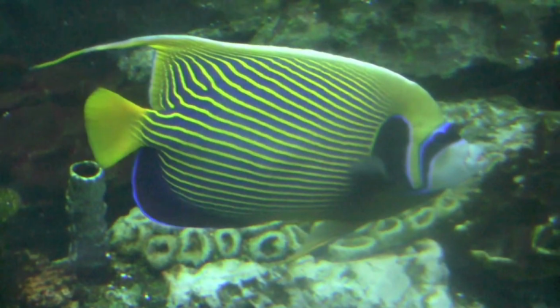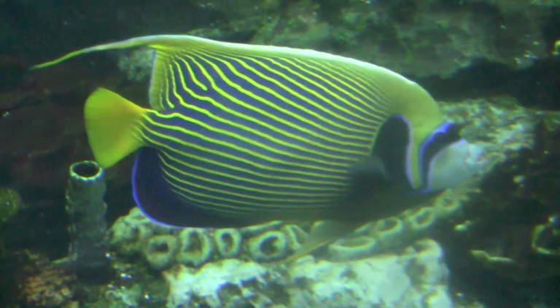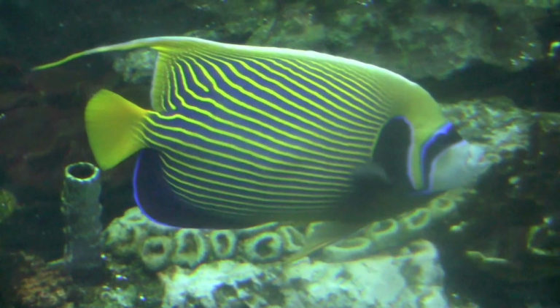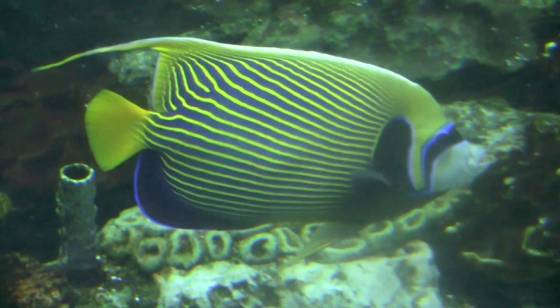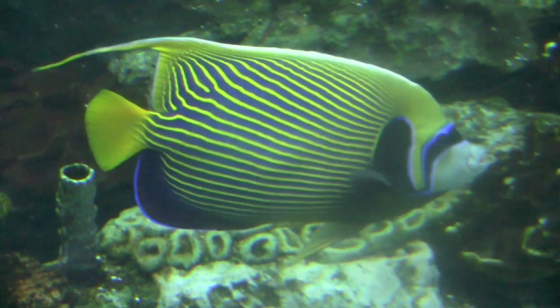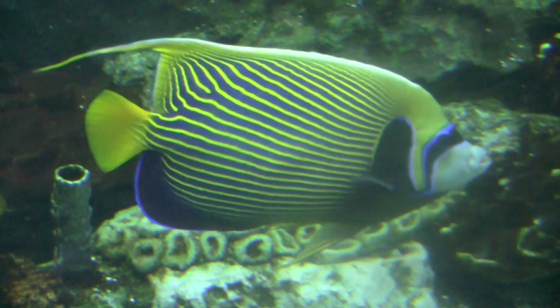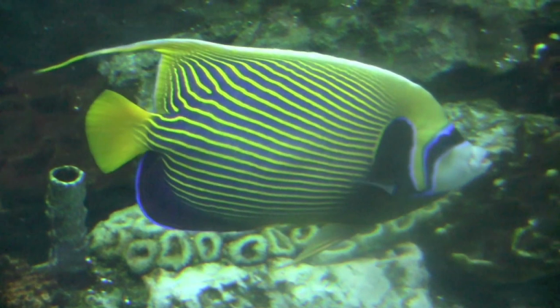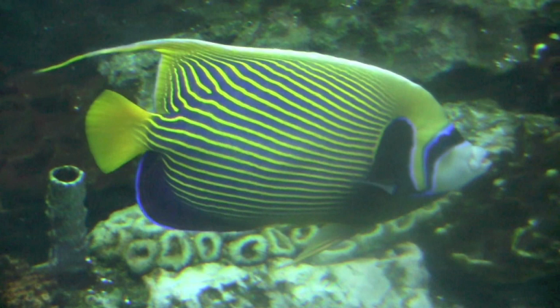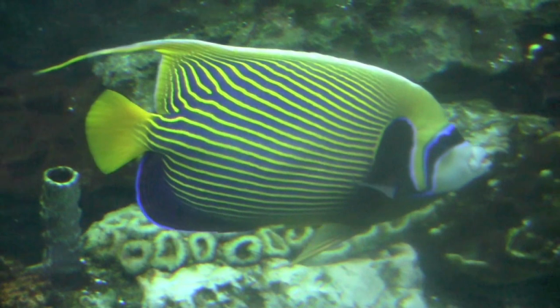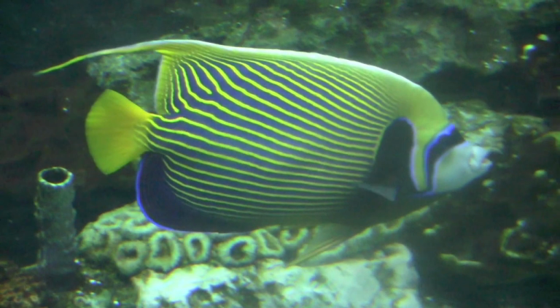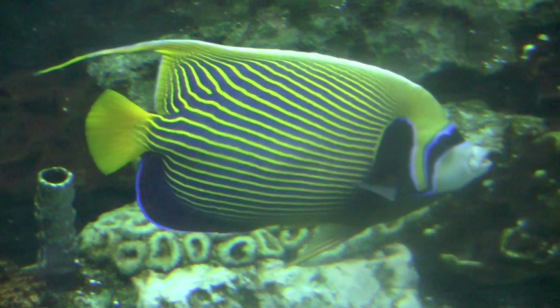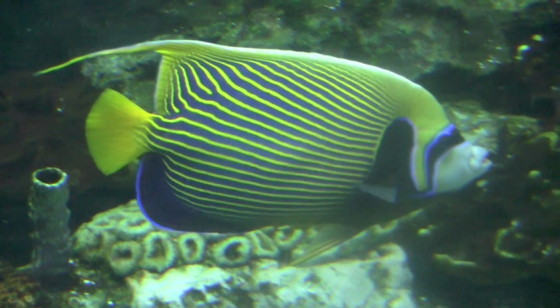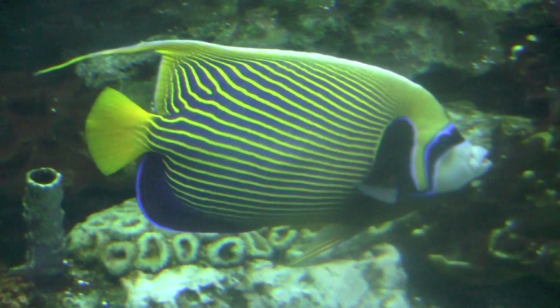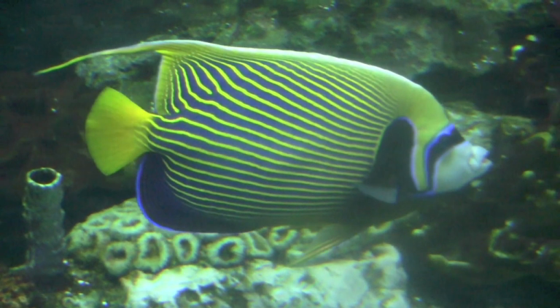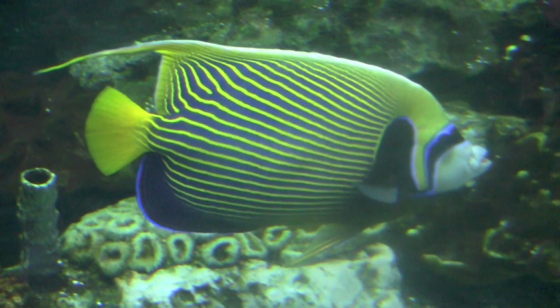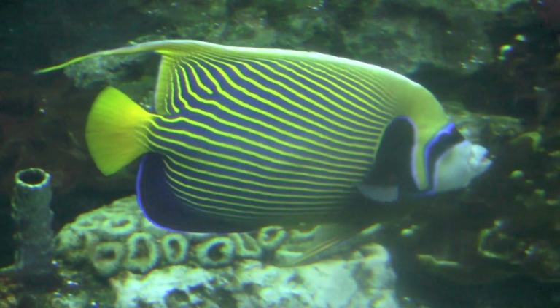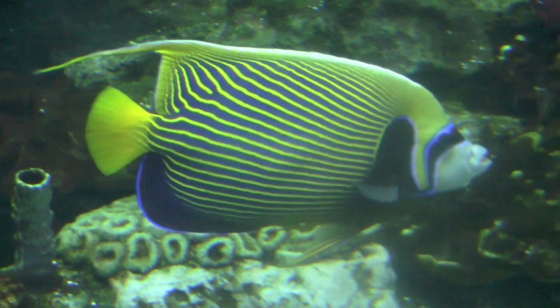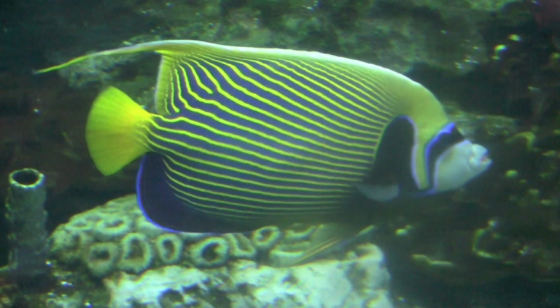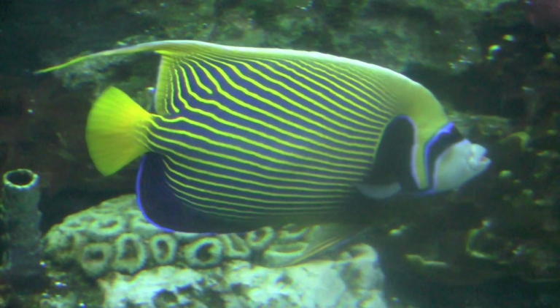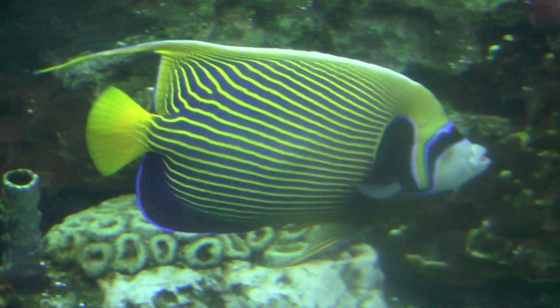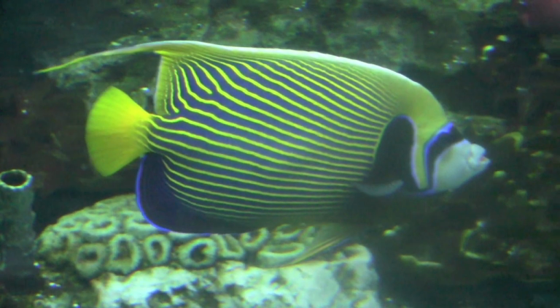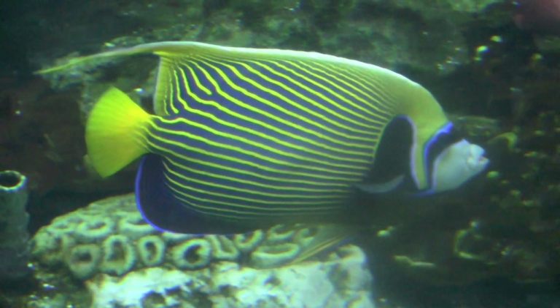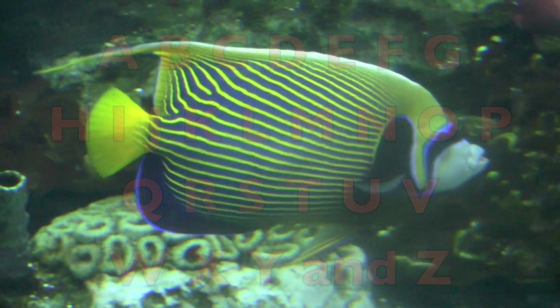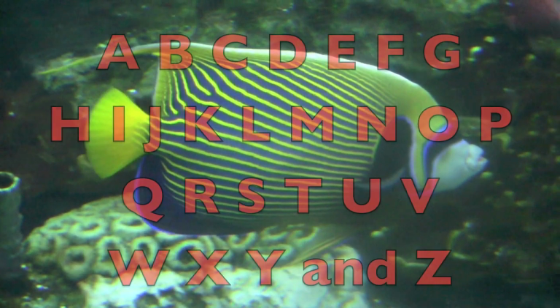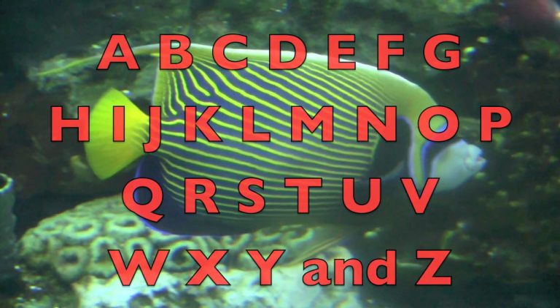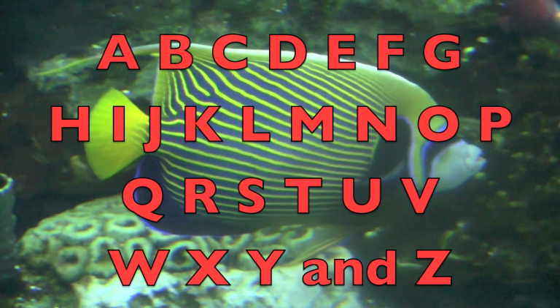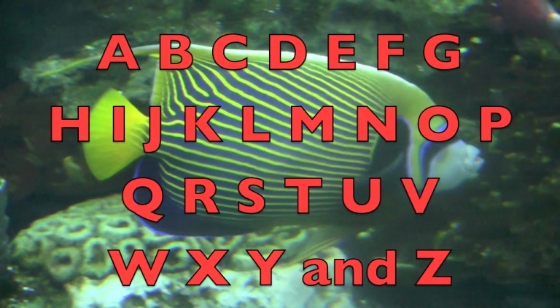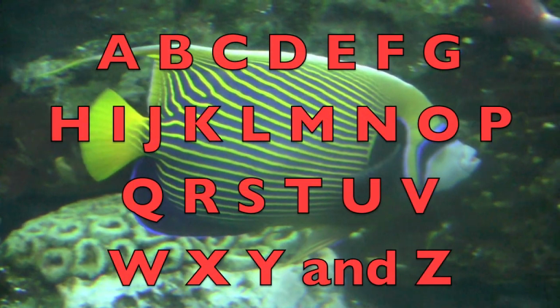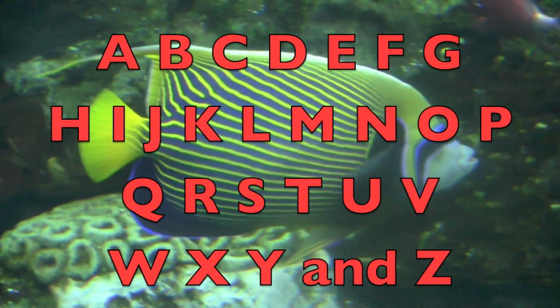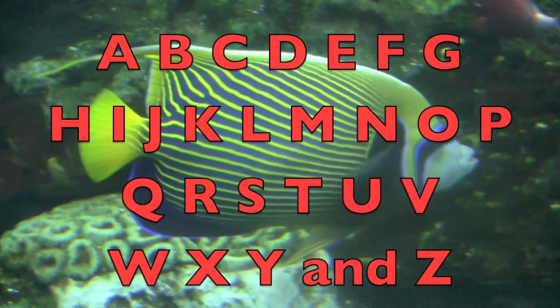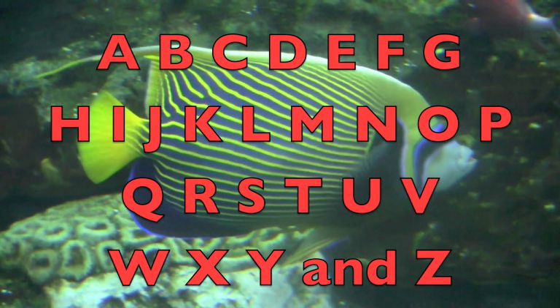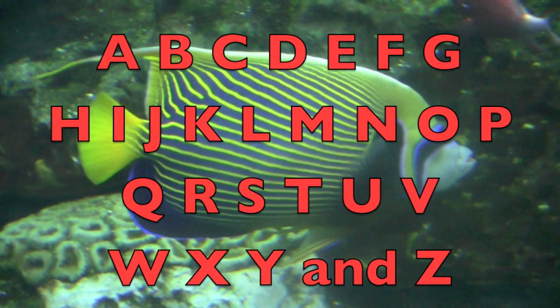Boys and girls, join me under the sea singing the ABC song. Here we go.